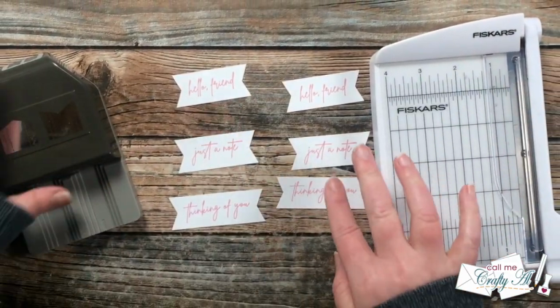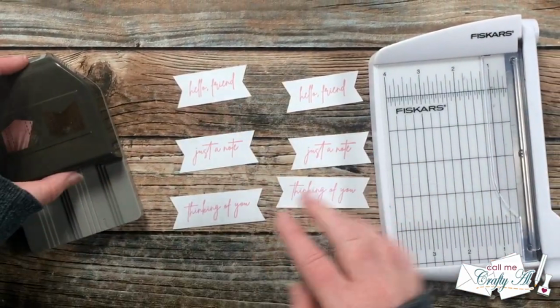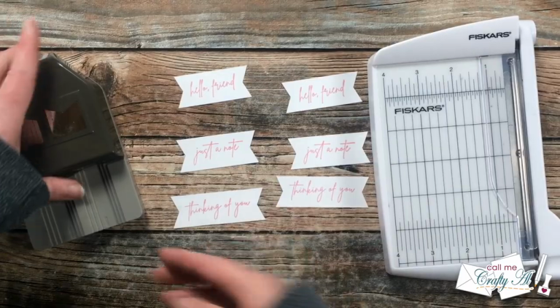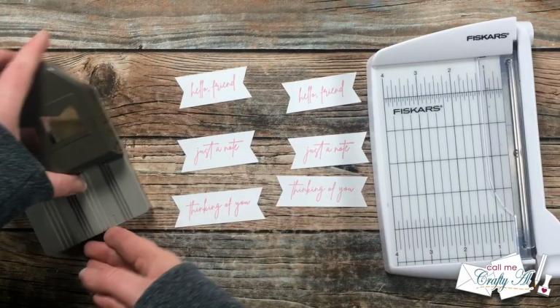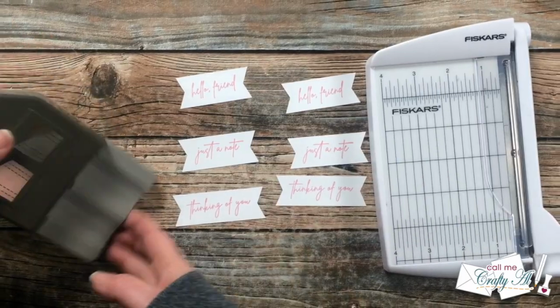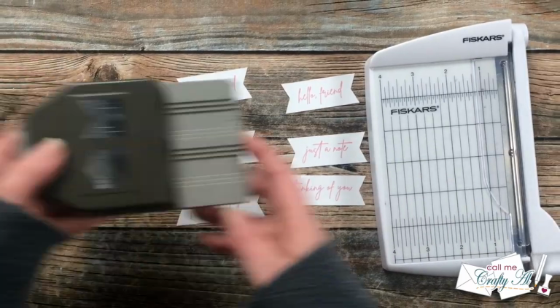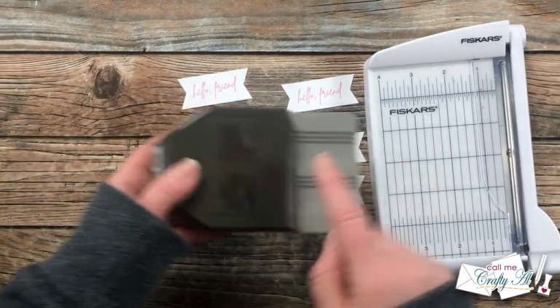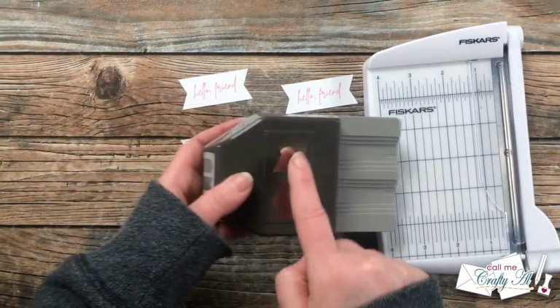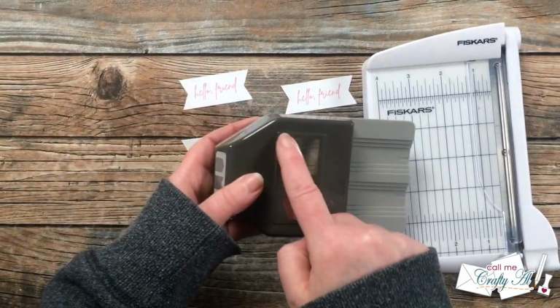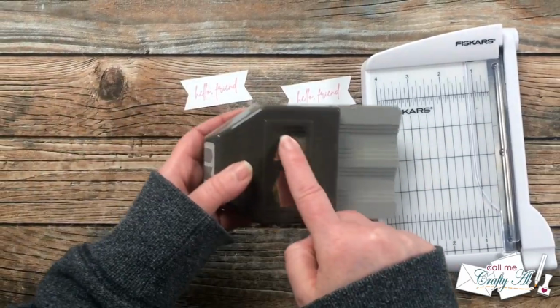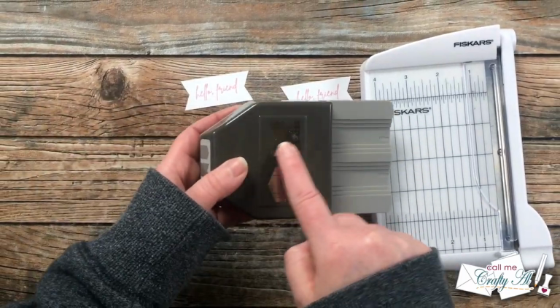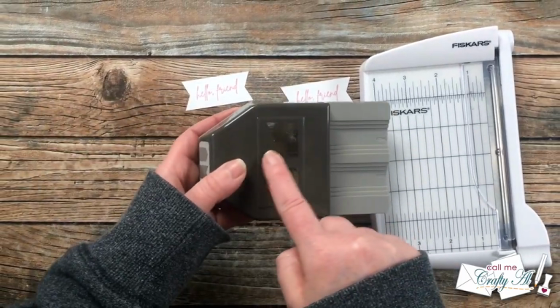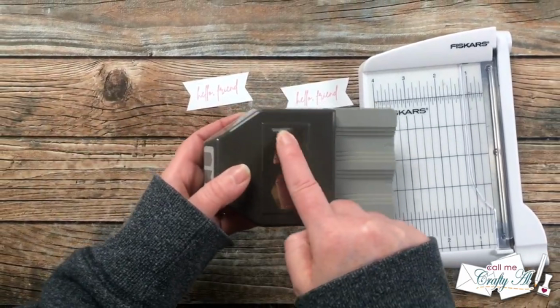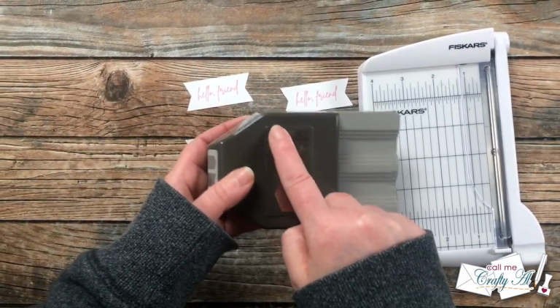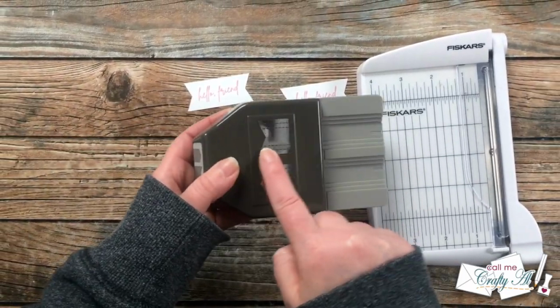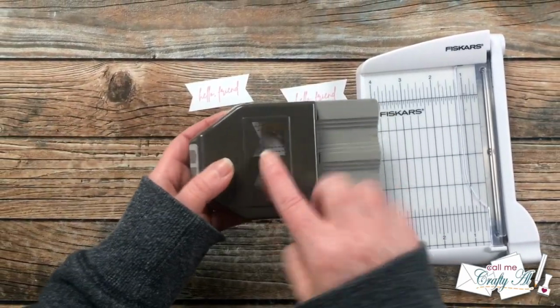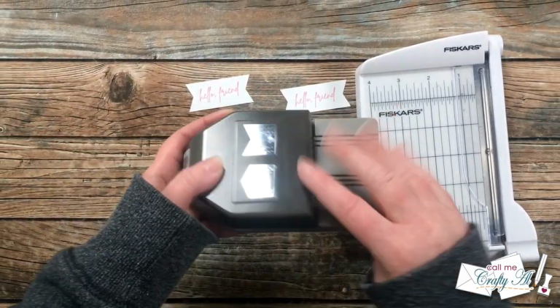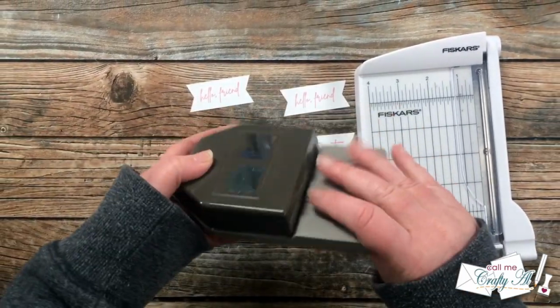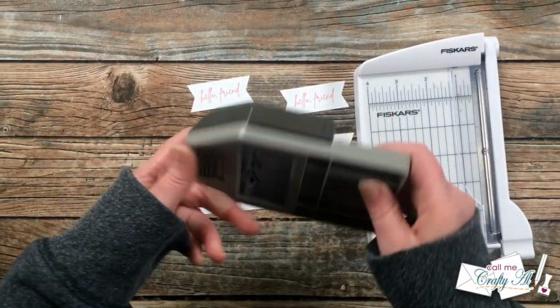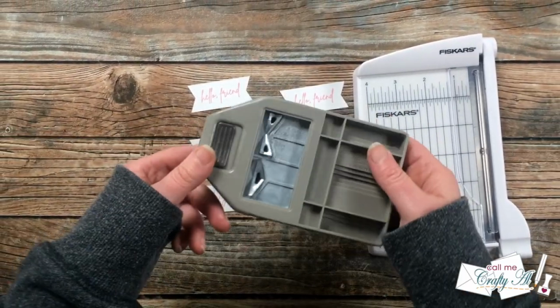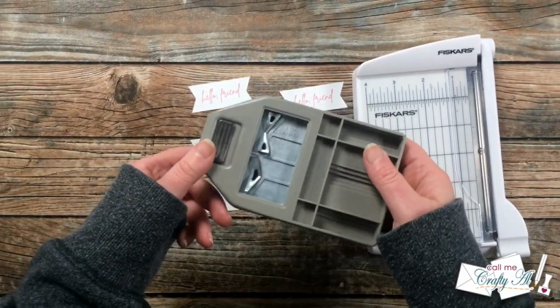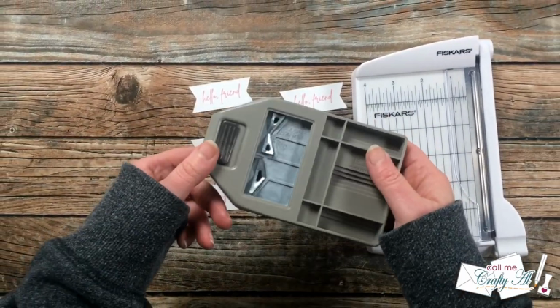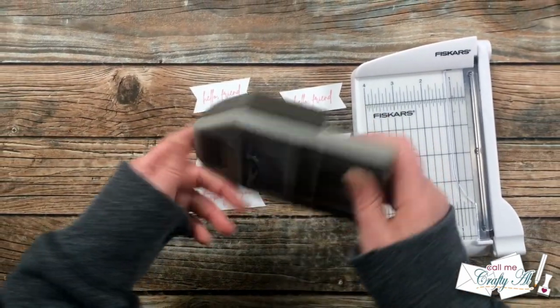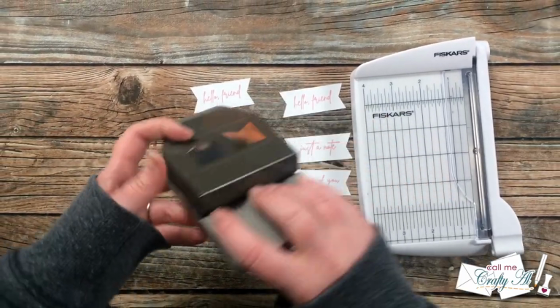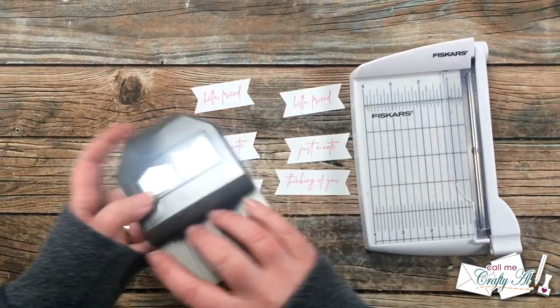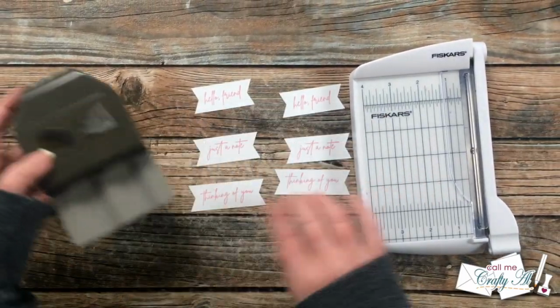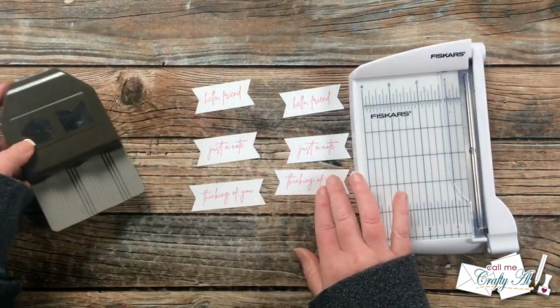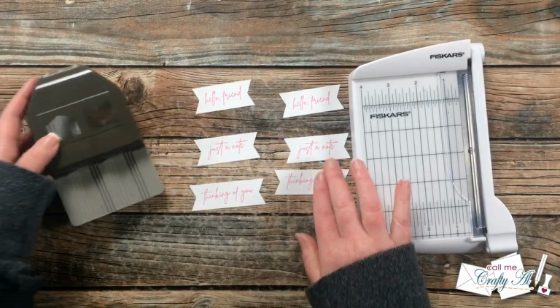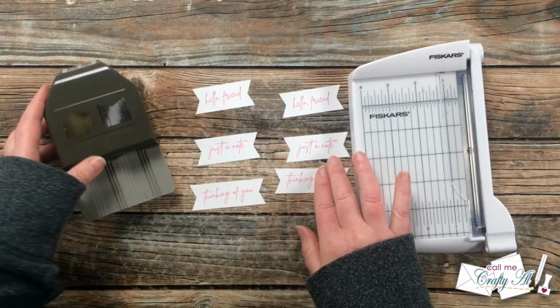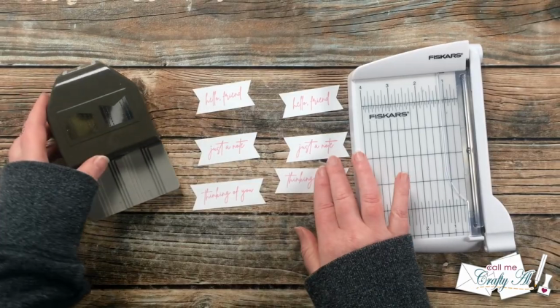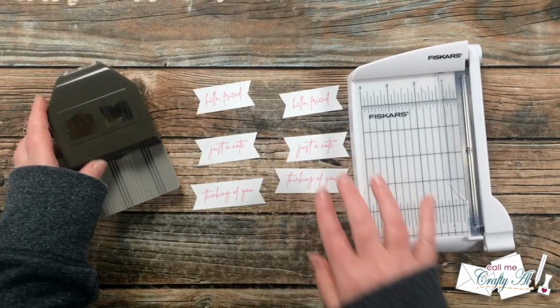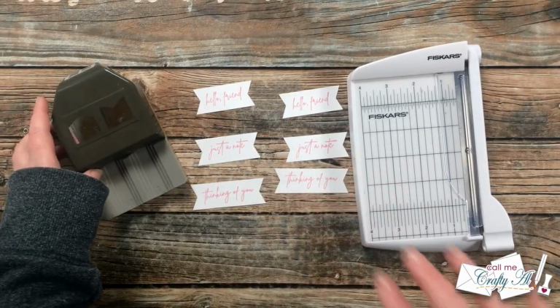After I had all my sentiments stamped, I trimmed them down using my little Fiskars photo trimmer and then punched each end with a fishtail punch.